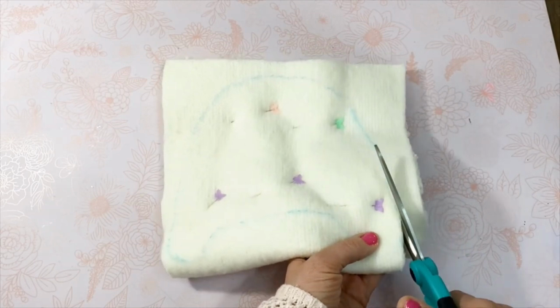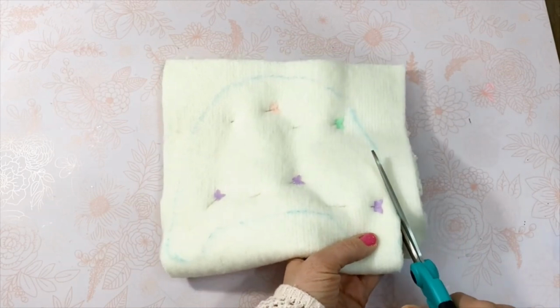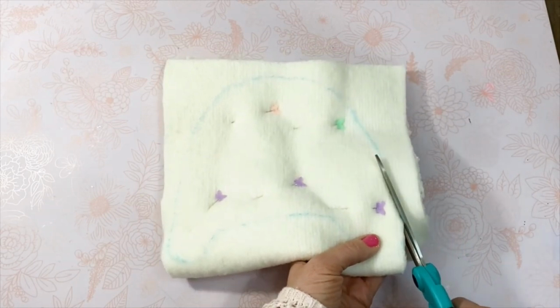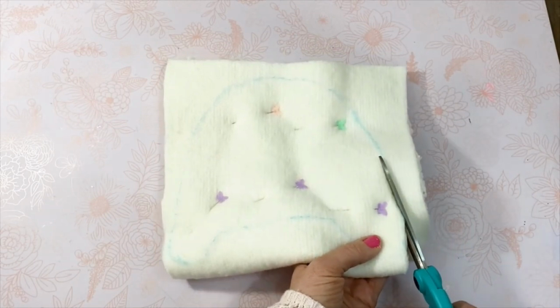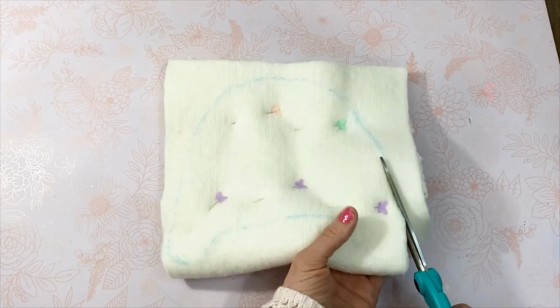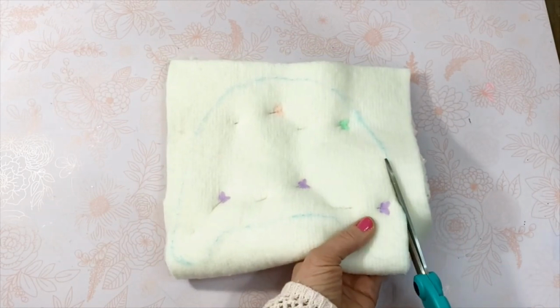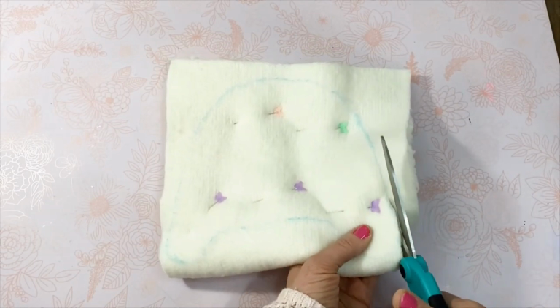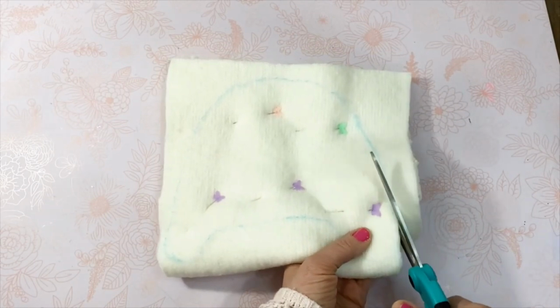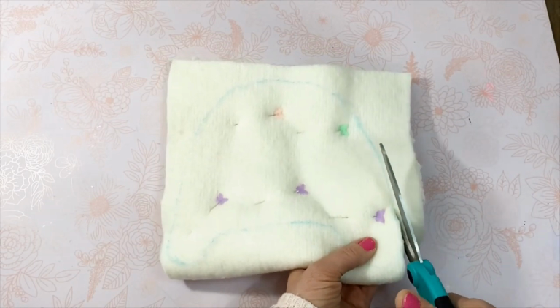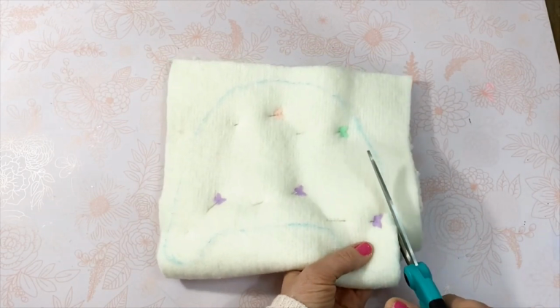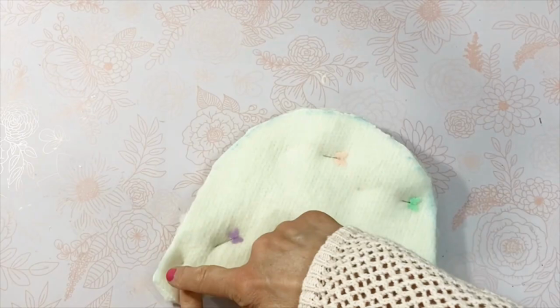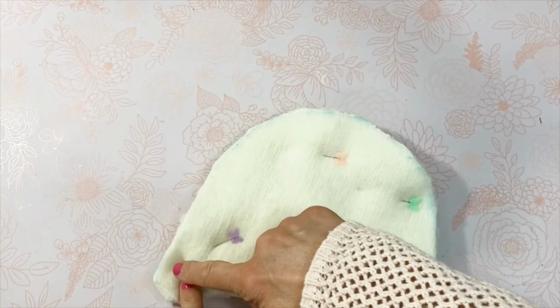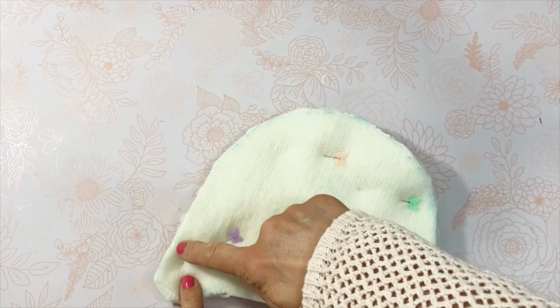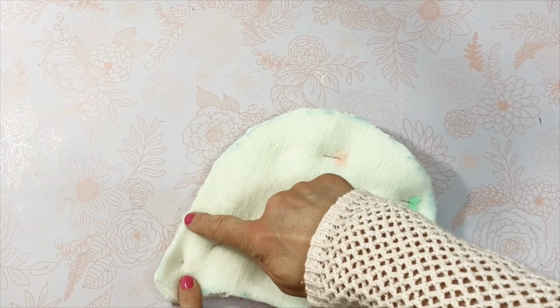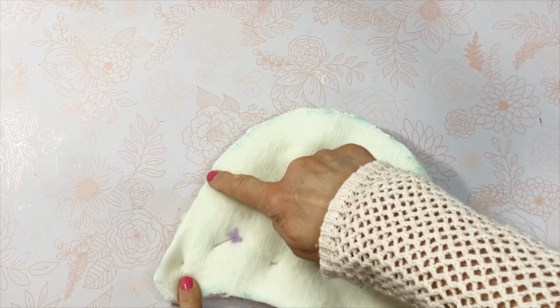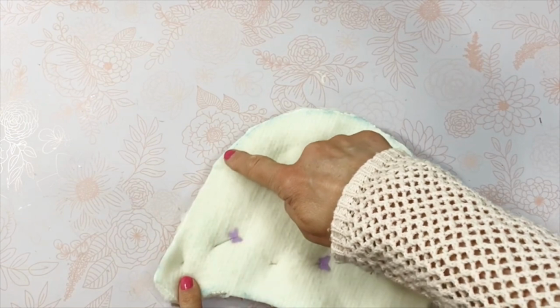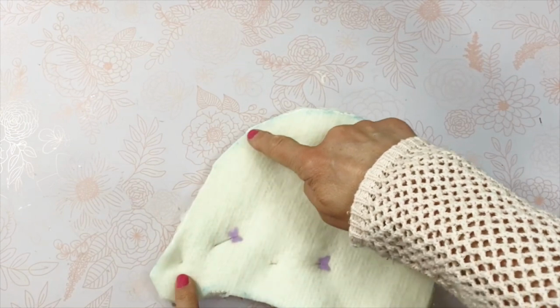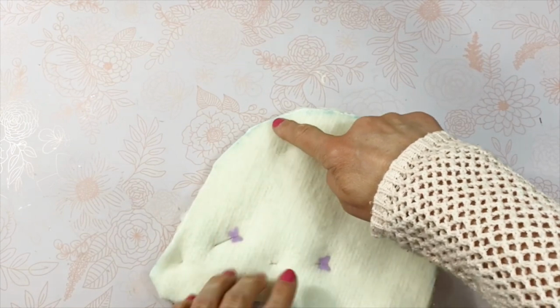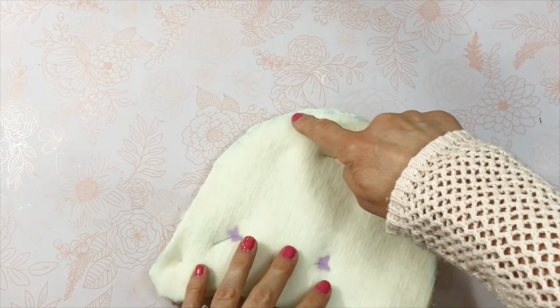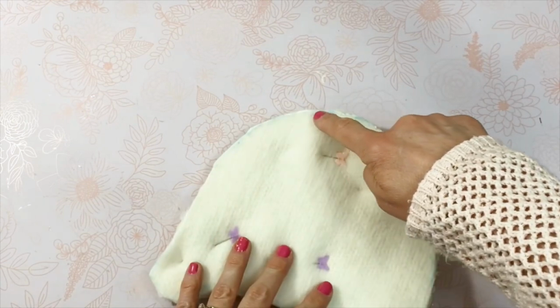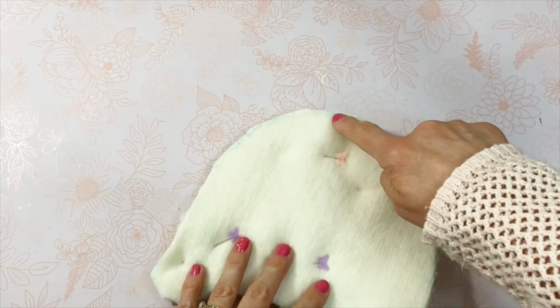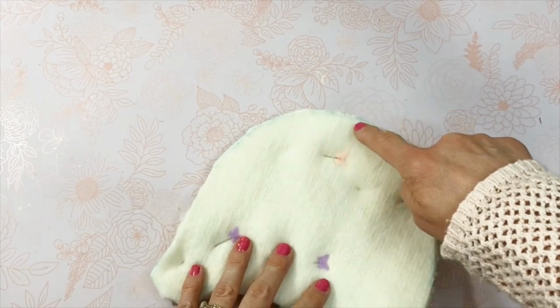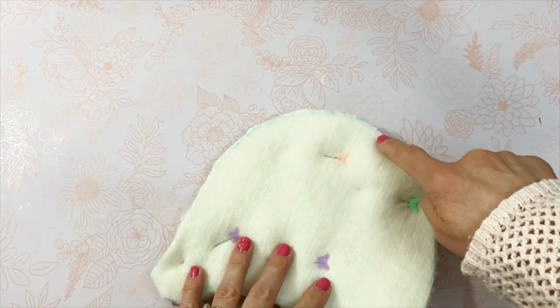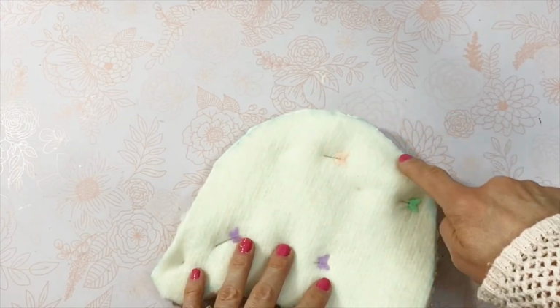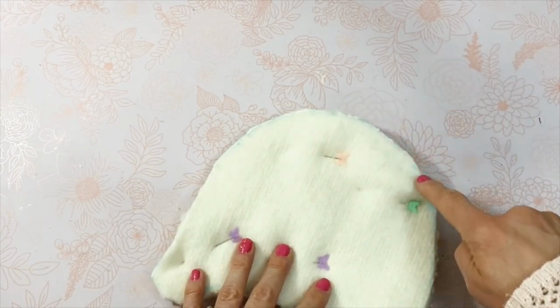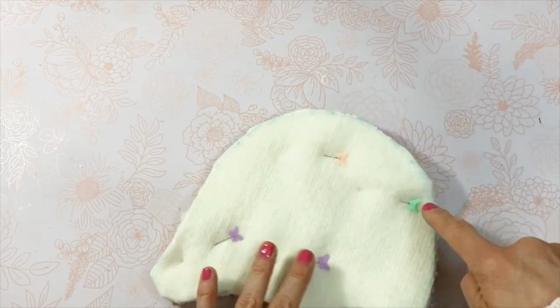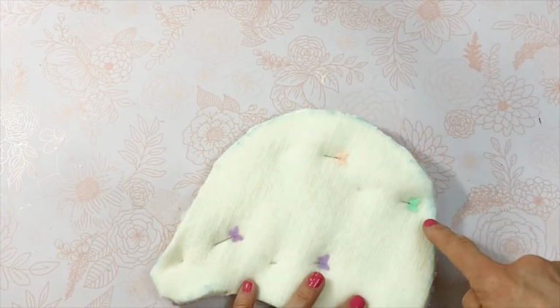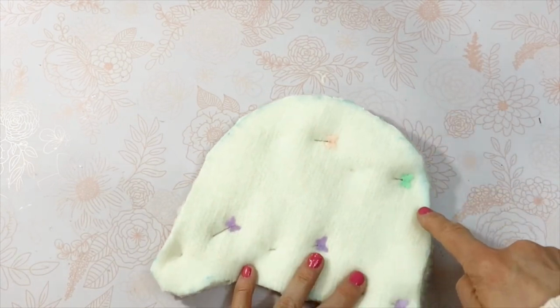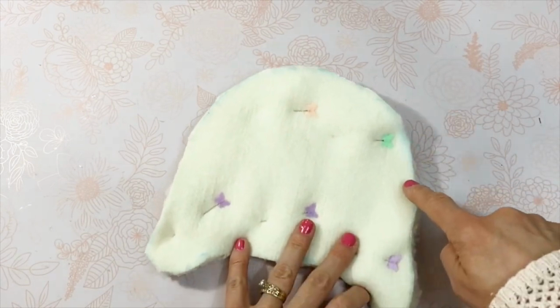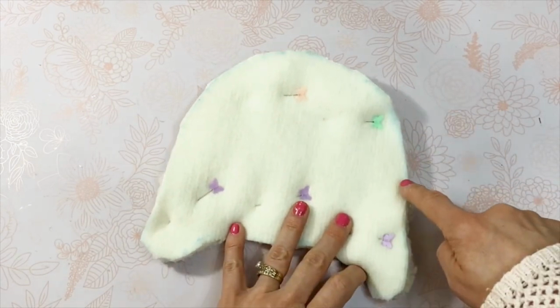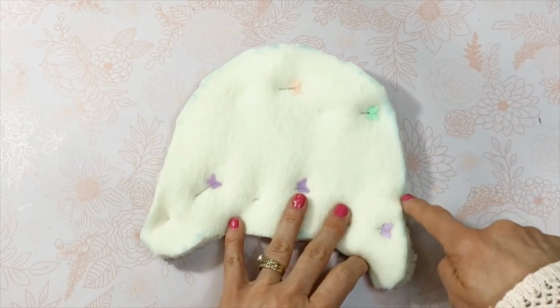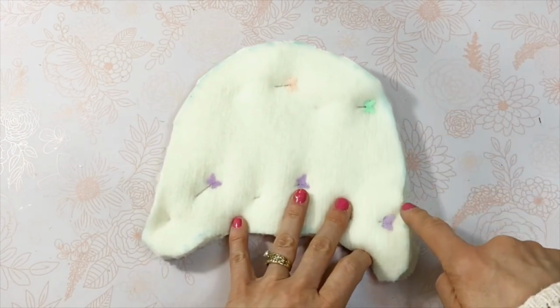Next, use pins inside your traced area to secure both pieces of fabric together, leaving it pinned. Cut along the line that you drew.